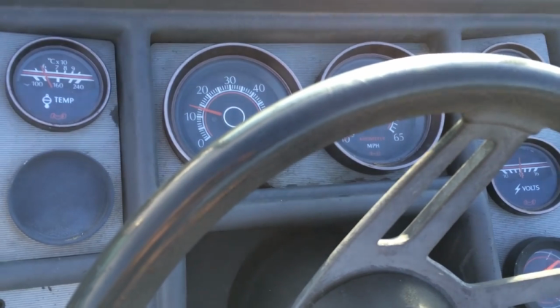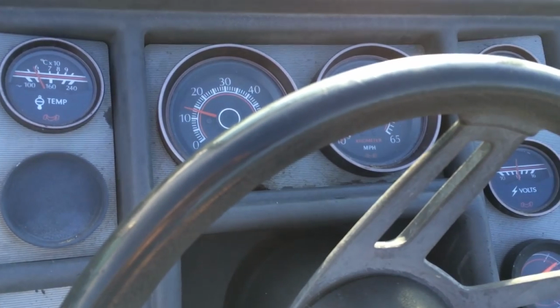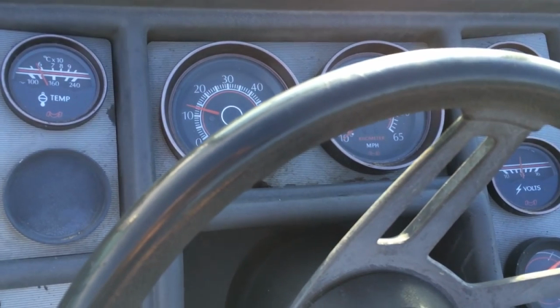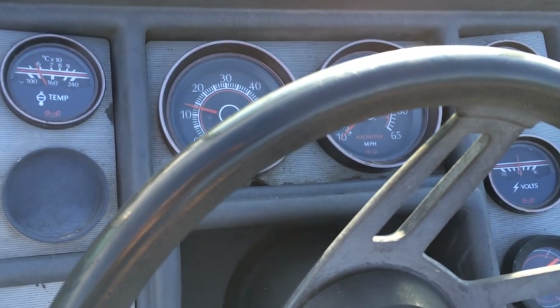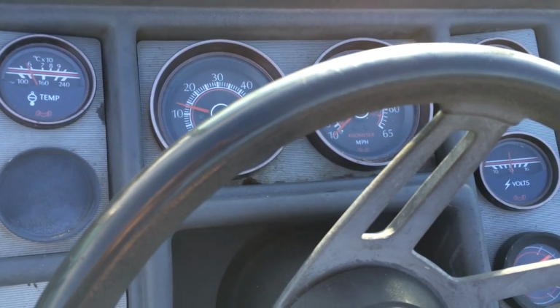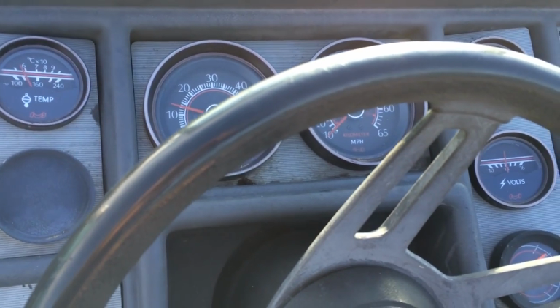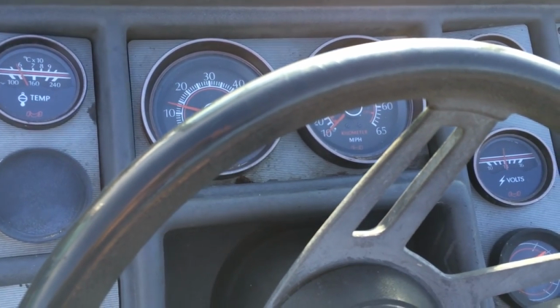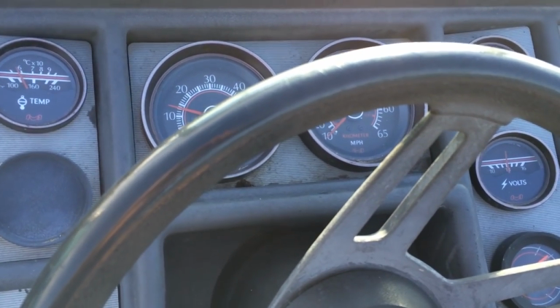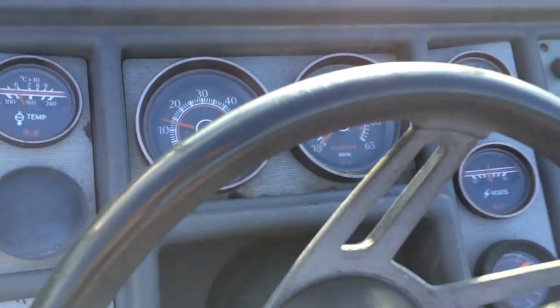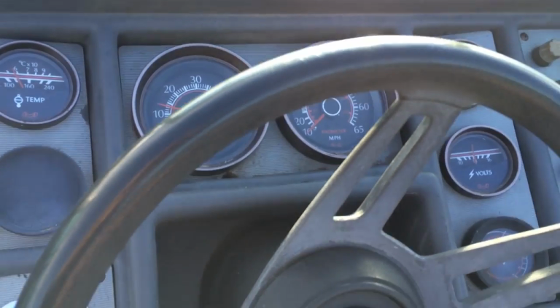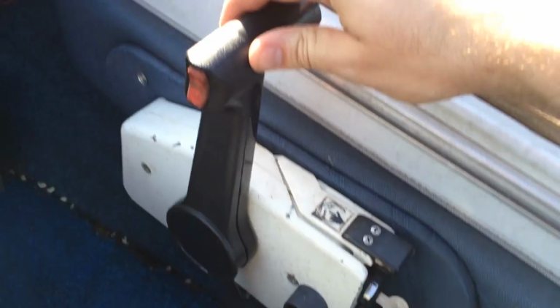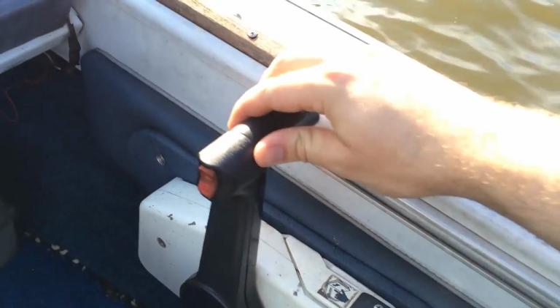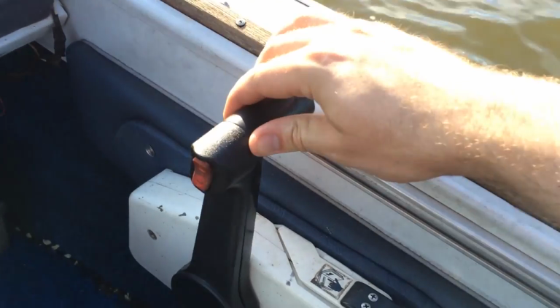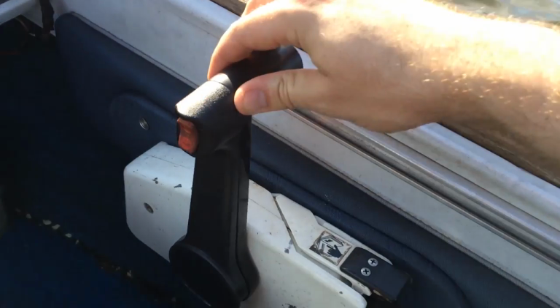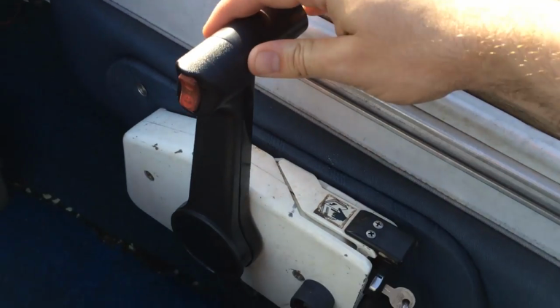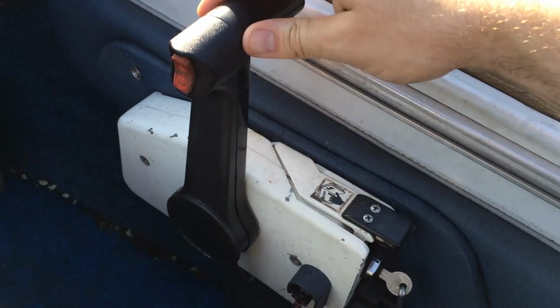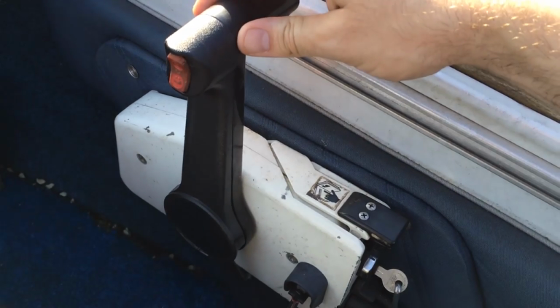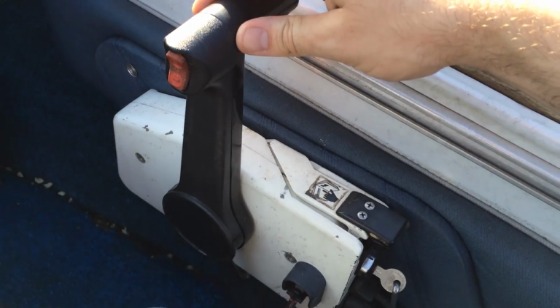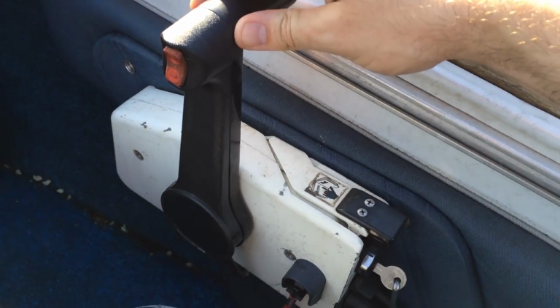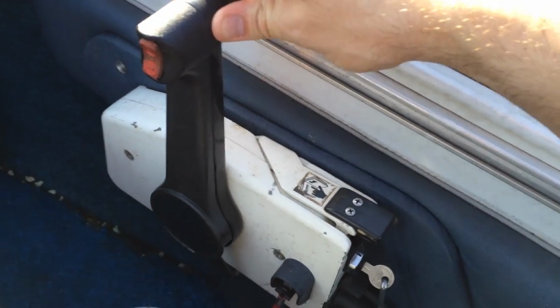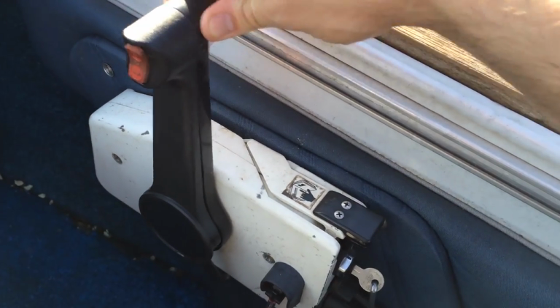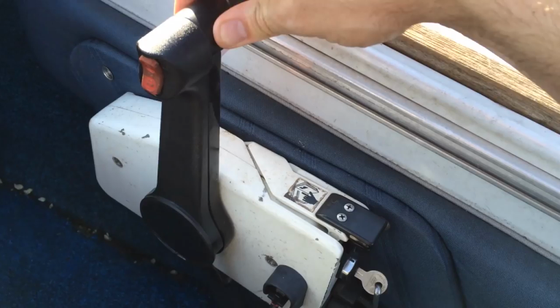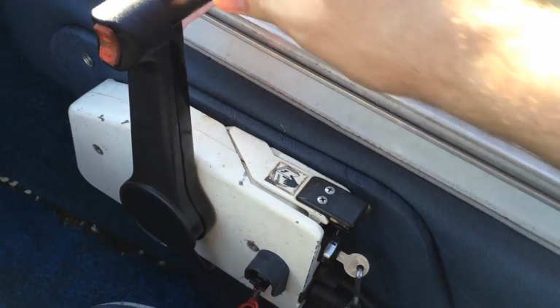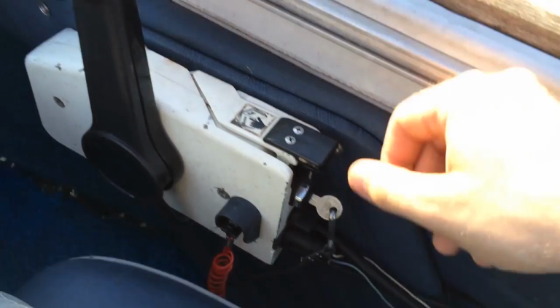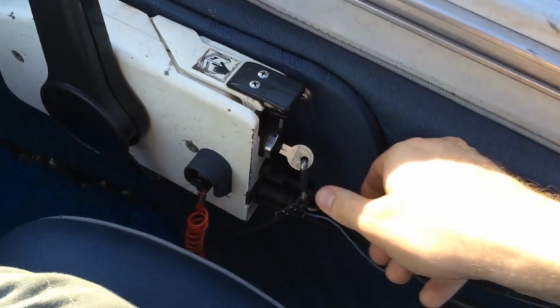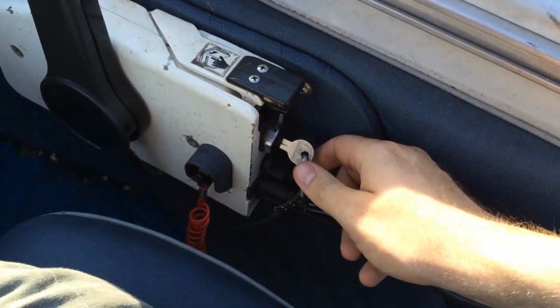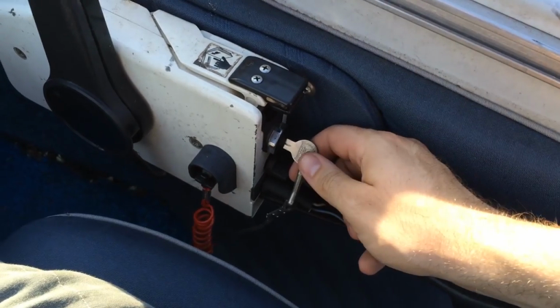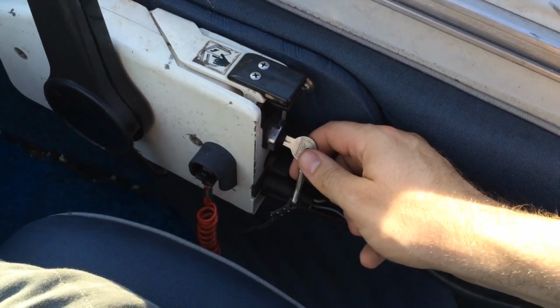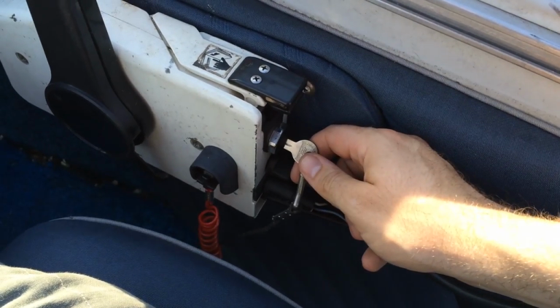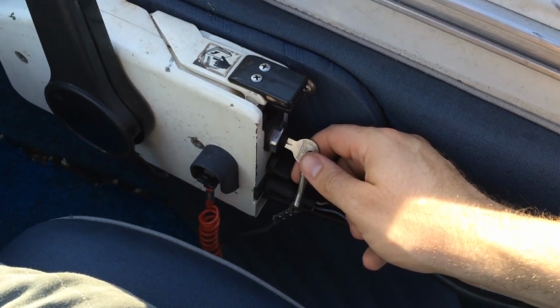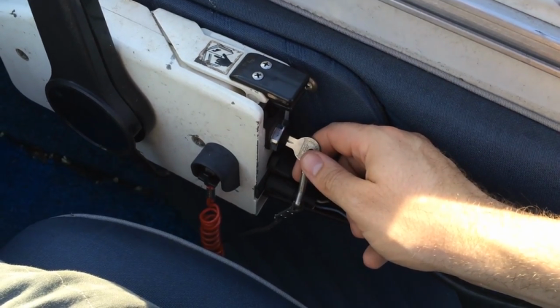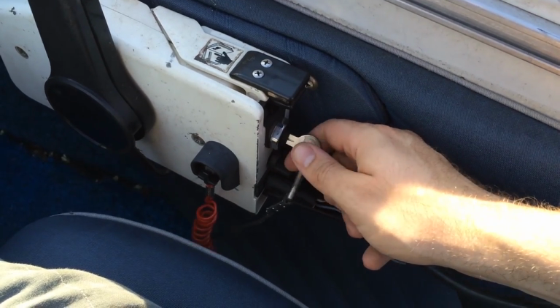Once the engine's running, you can reduce the lever to idle and then you're ready to use the boat. To shut off the engine, just turn the key to the left and it will shut down on its own.